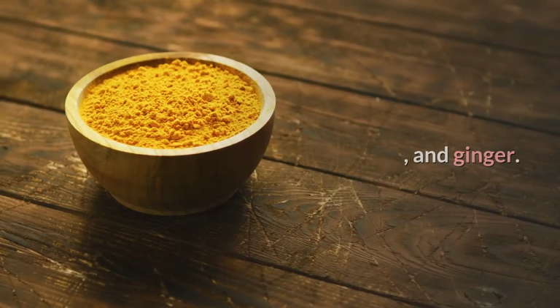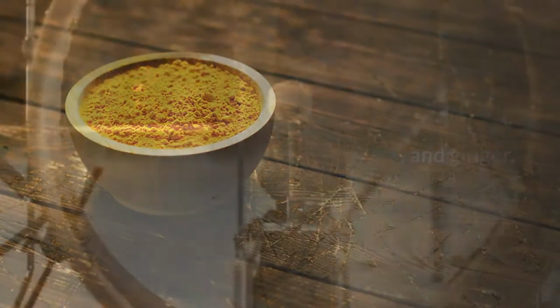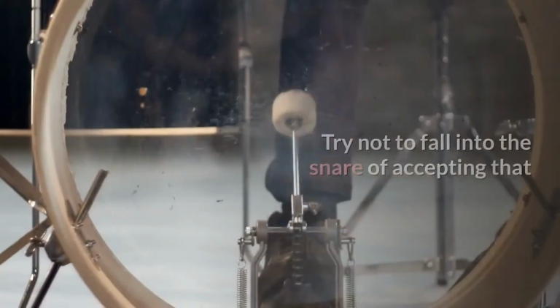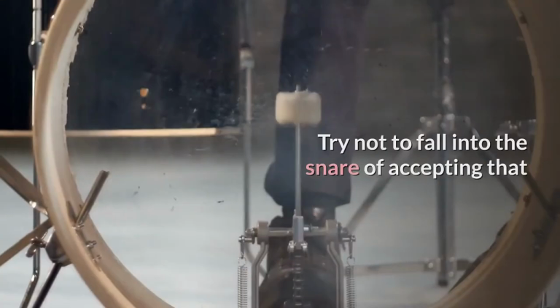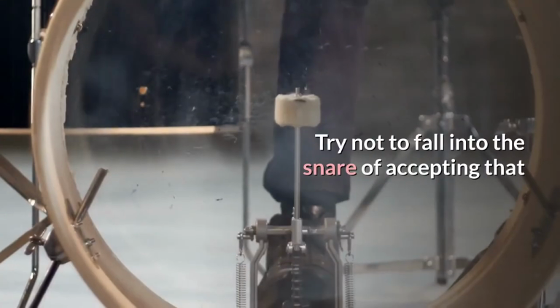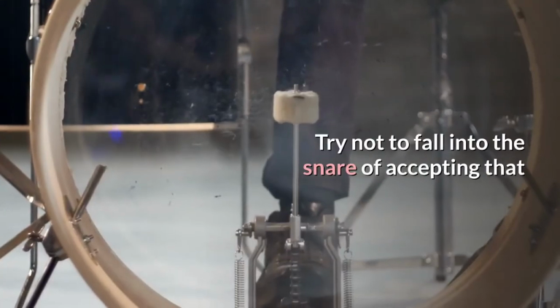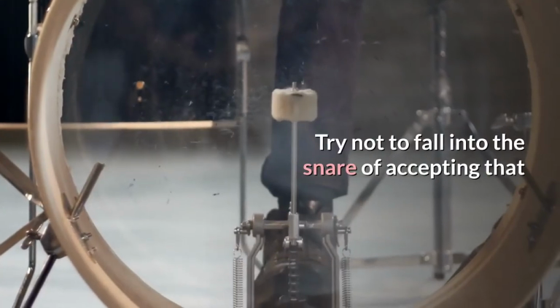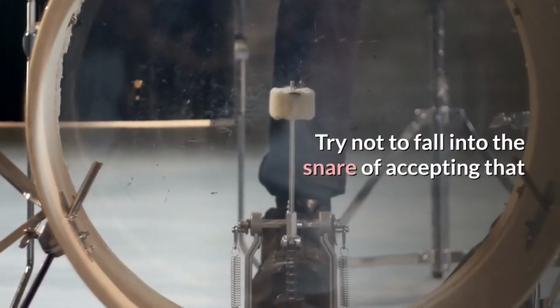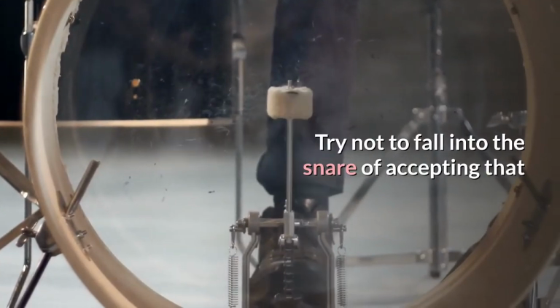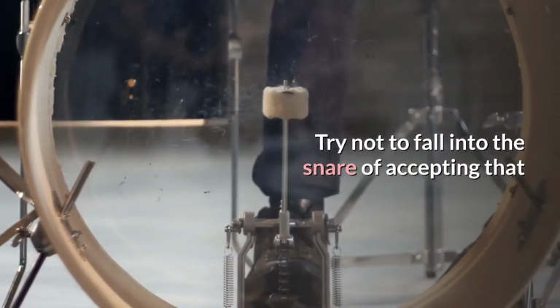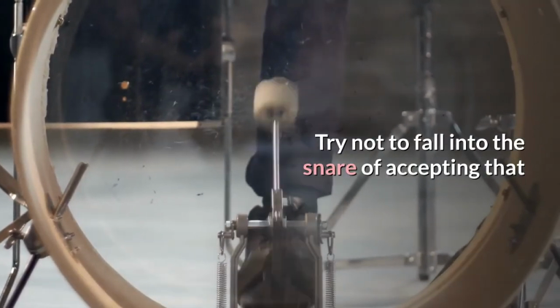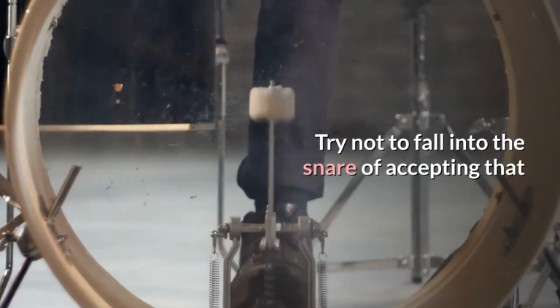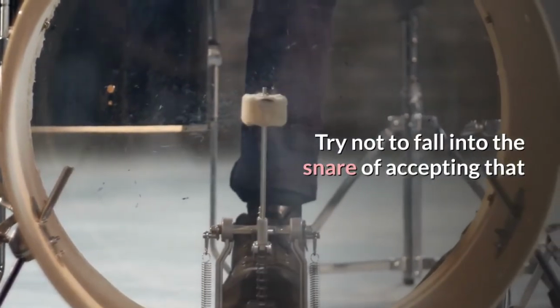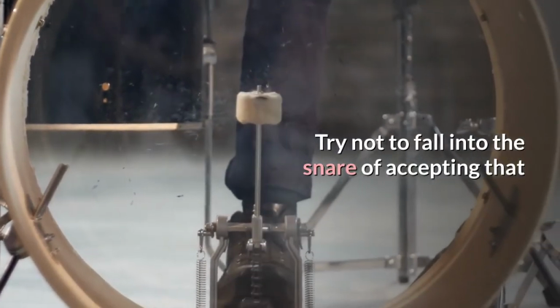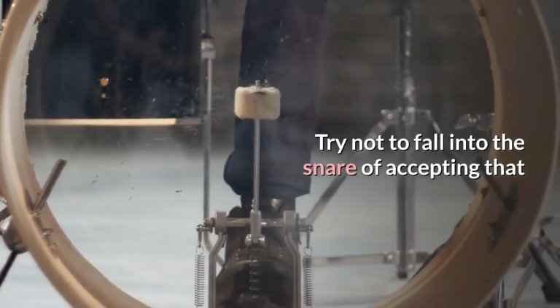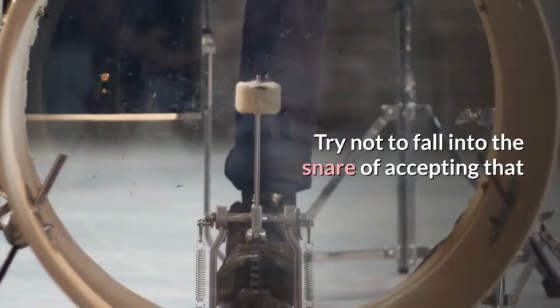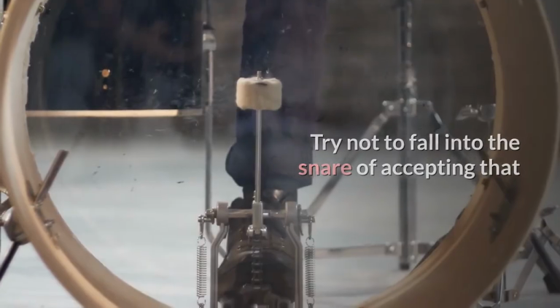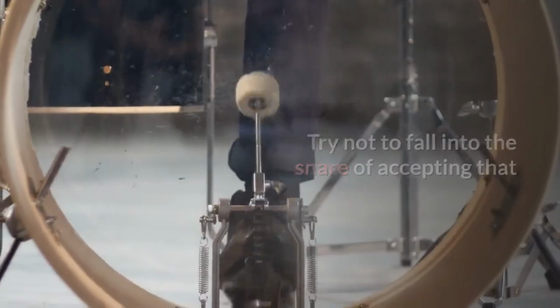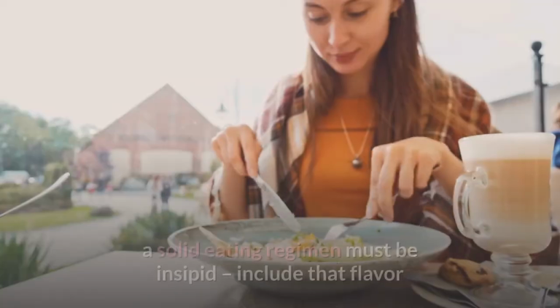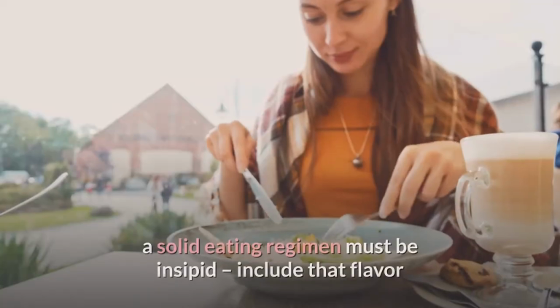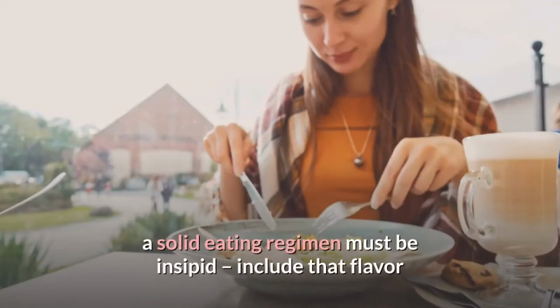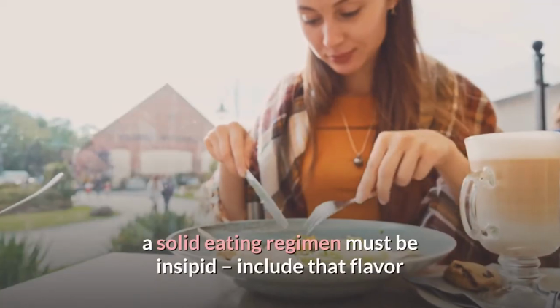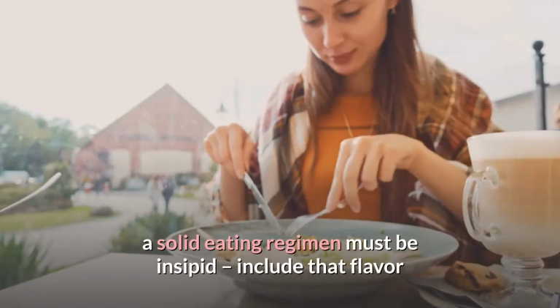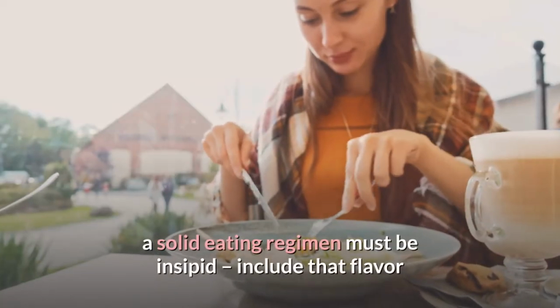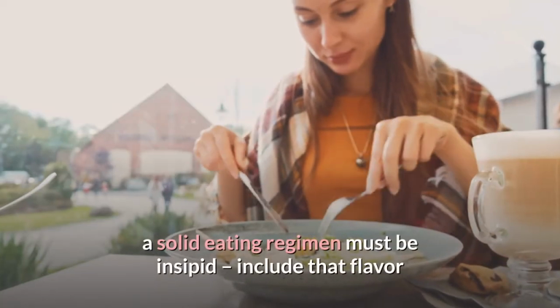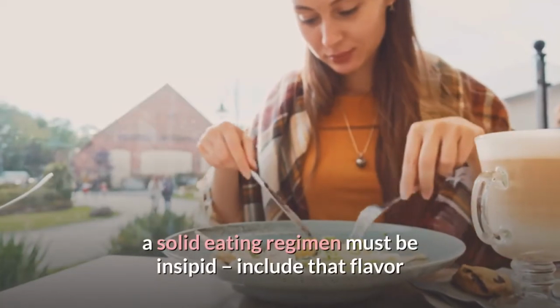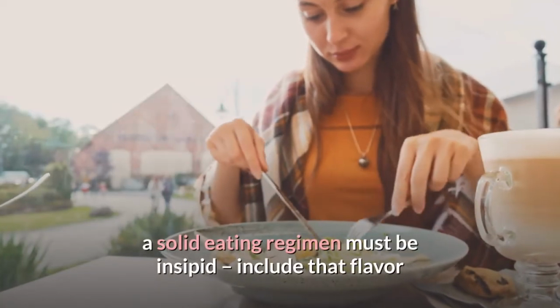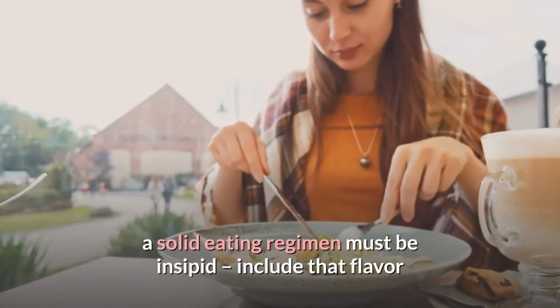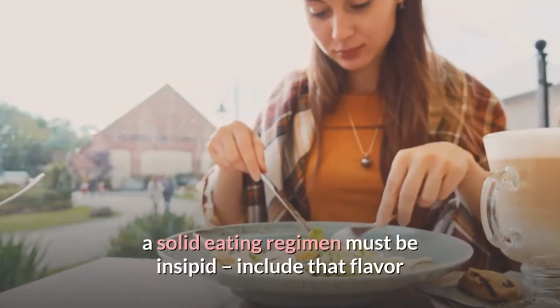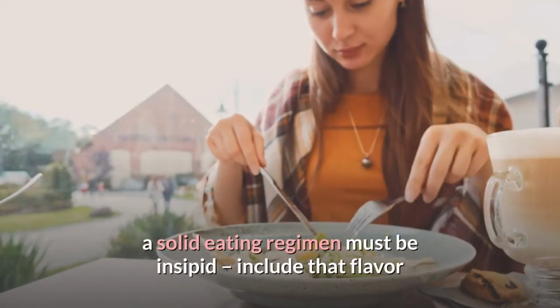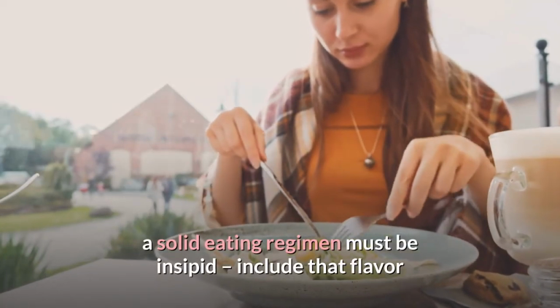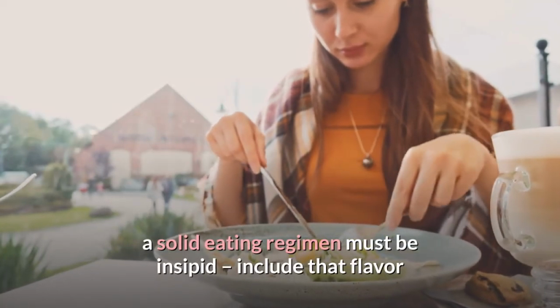Don't fall into the trap of thinking that a healthy diet has to be bland — add that flavor.